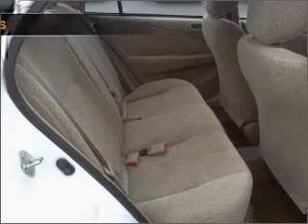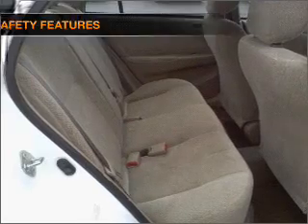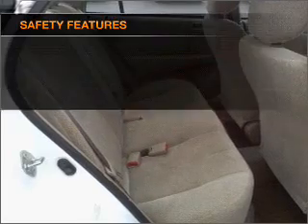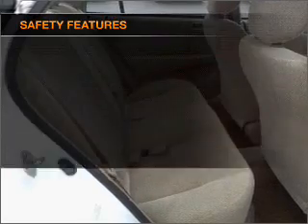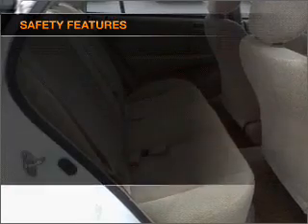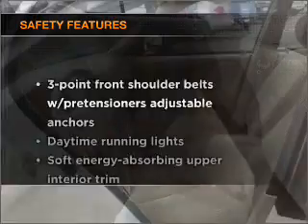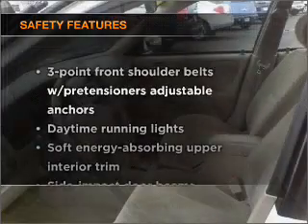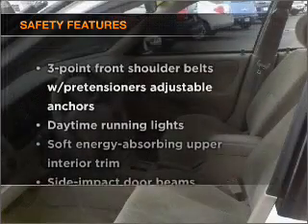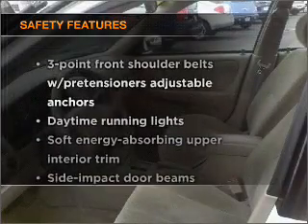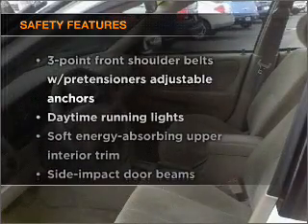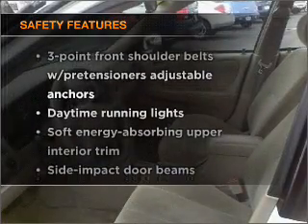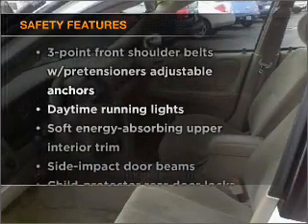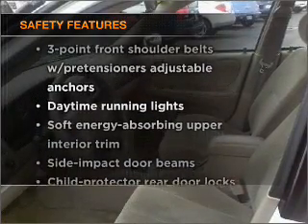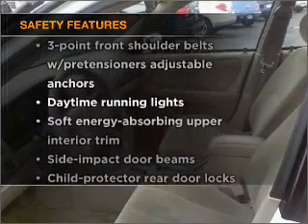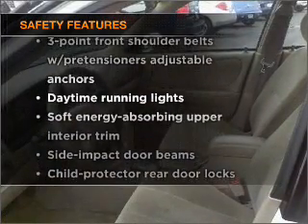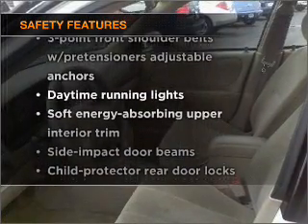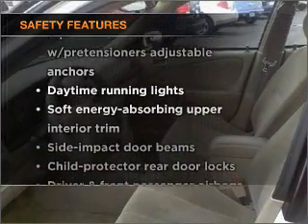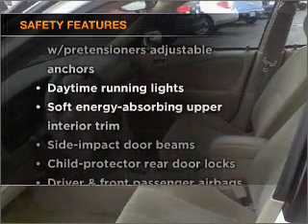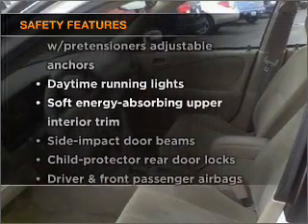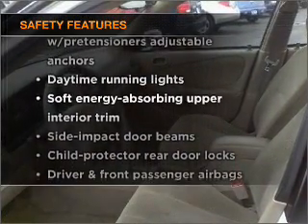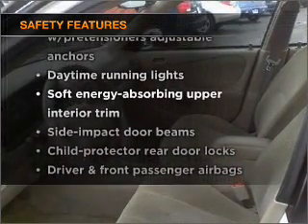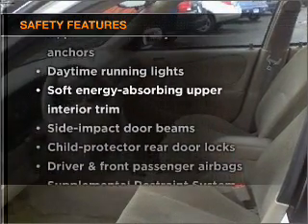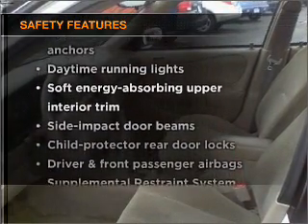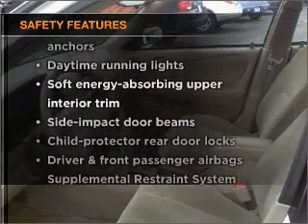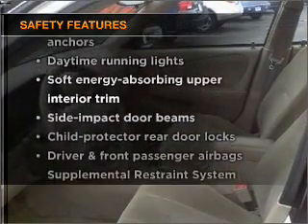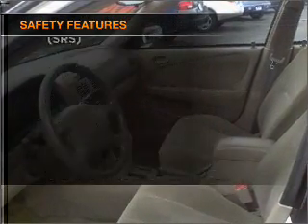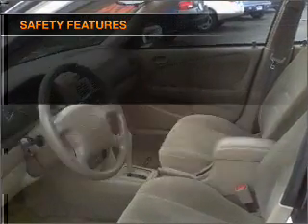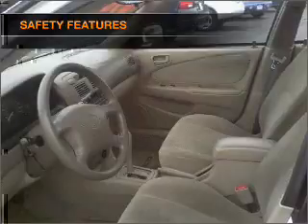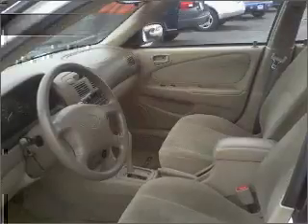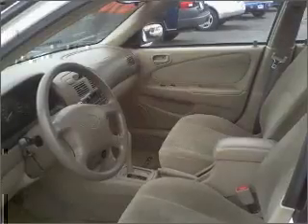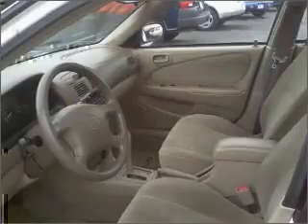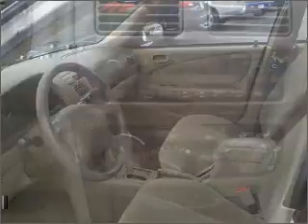And for your peace of mind, the following safety equipment is included: passenger airbag and daytime running lights.